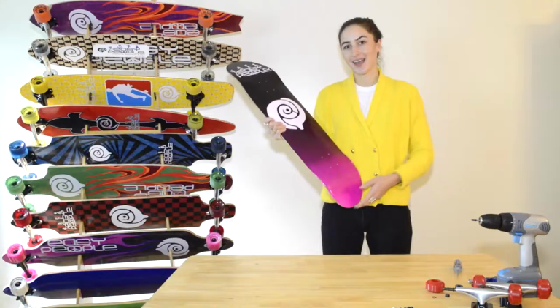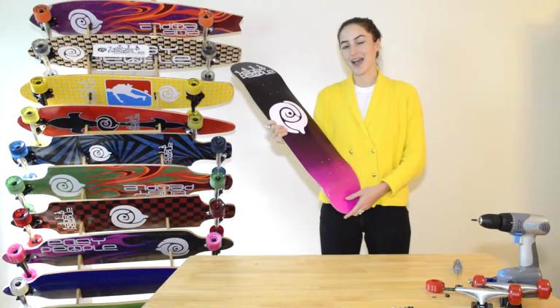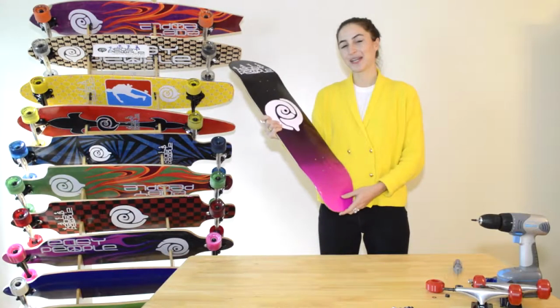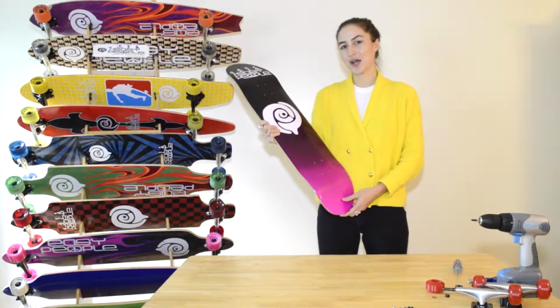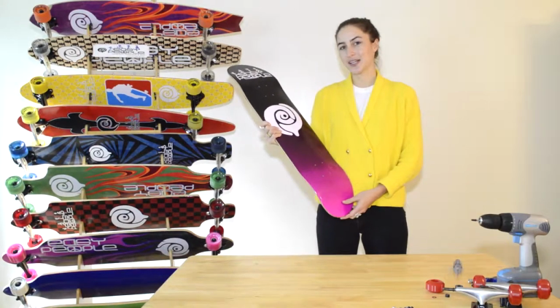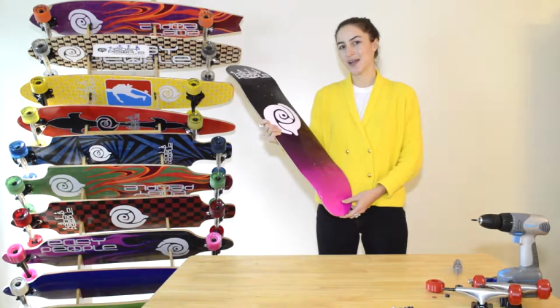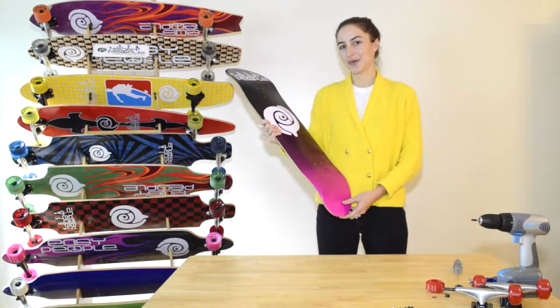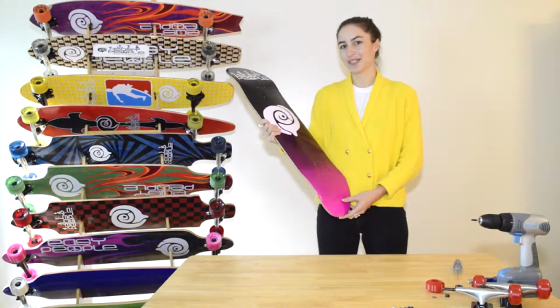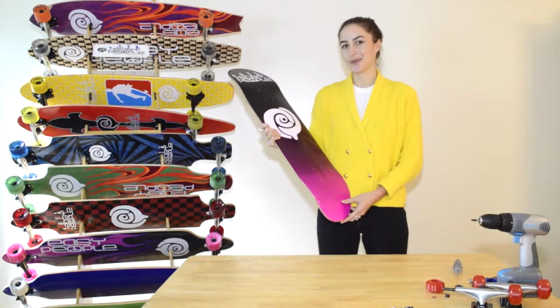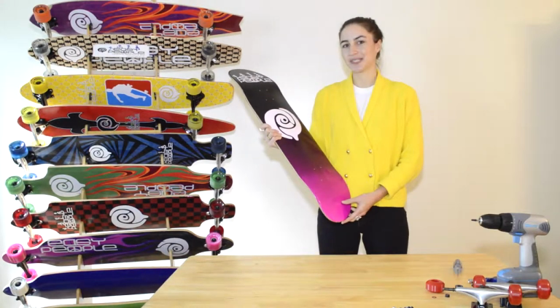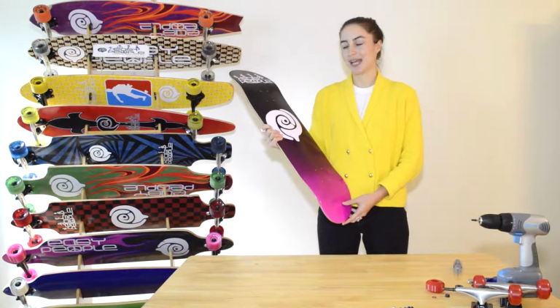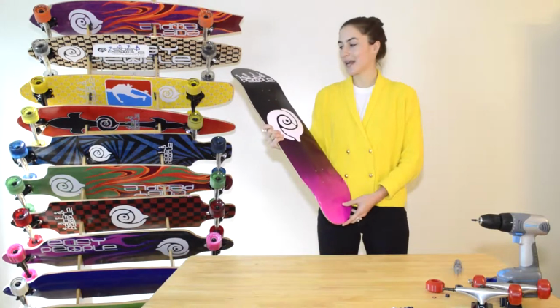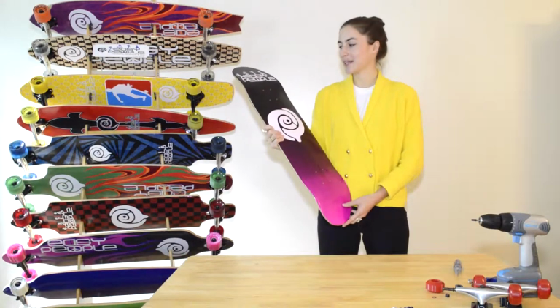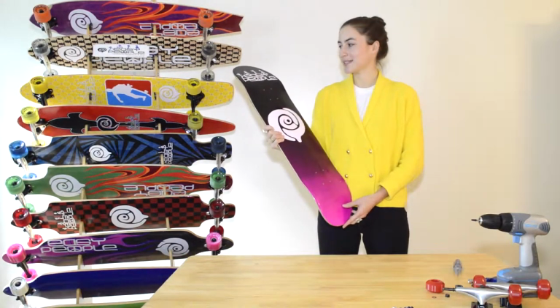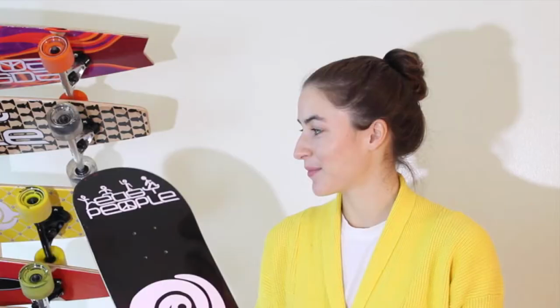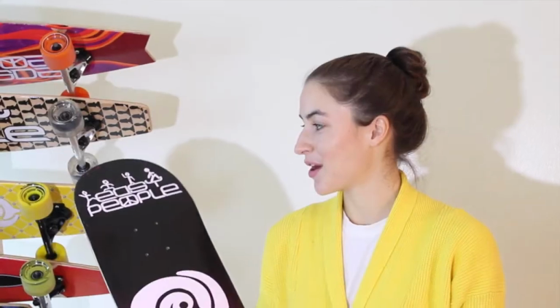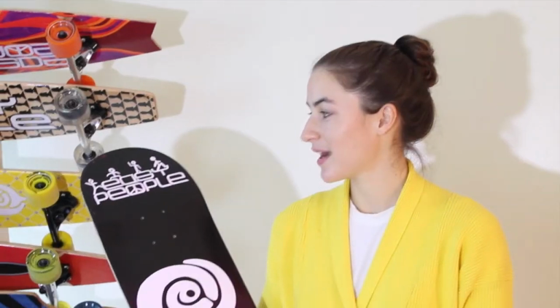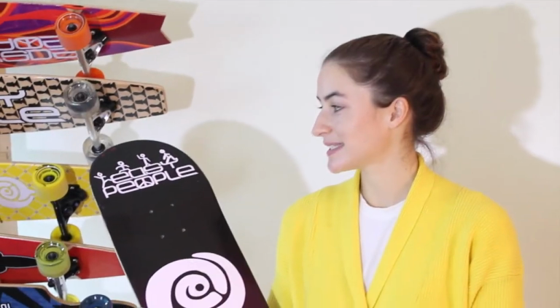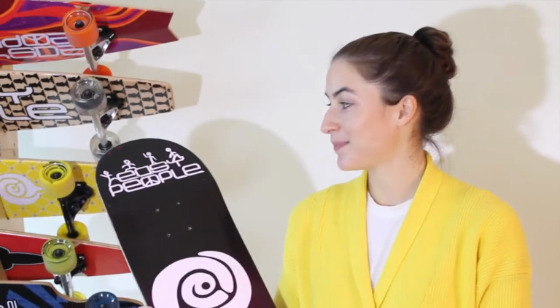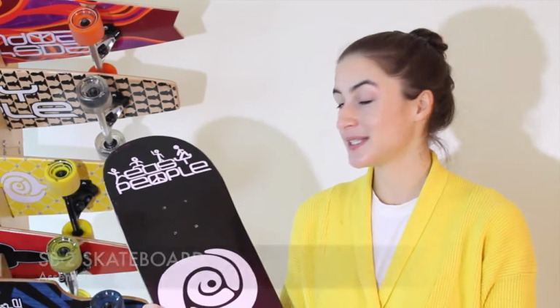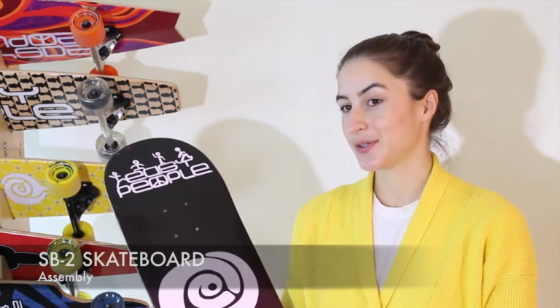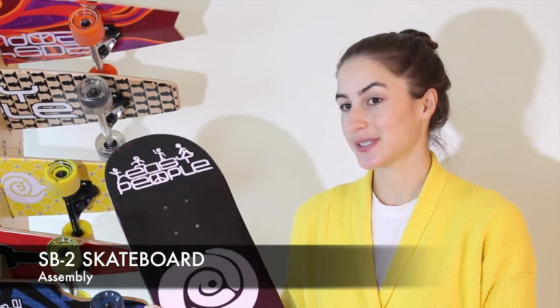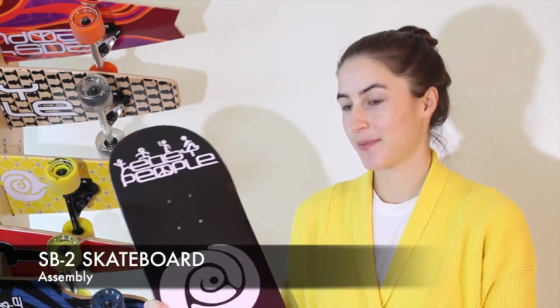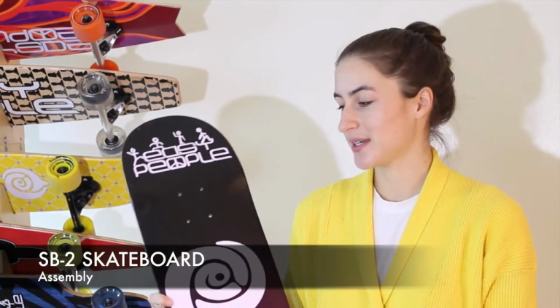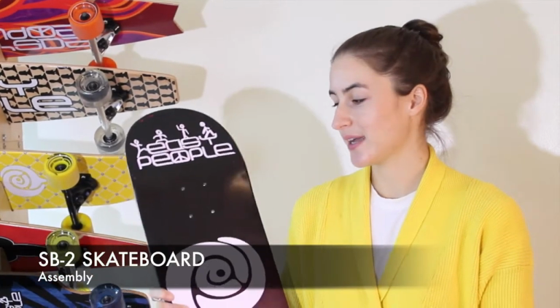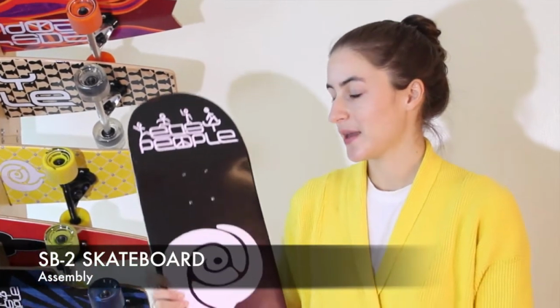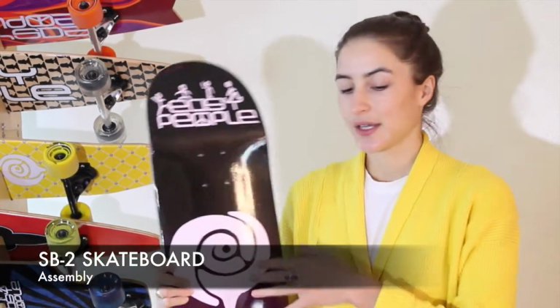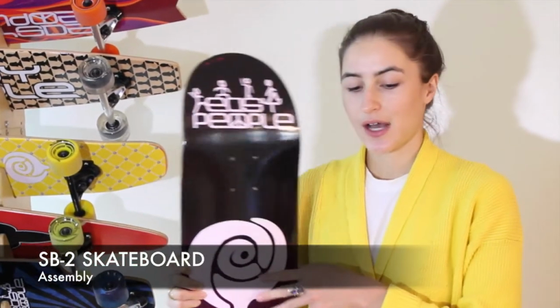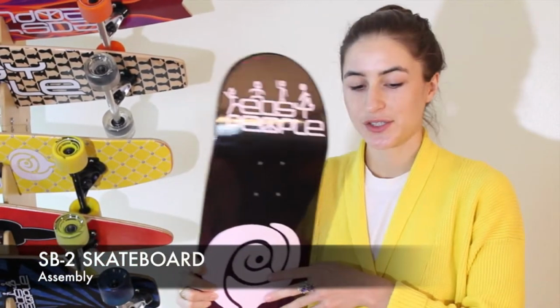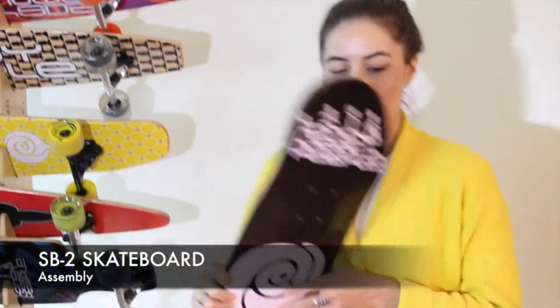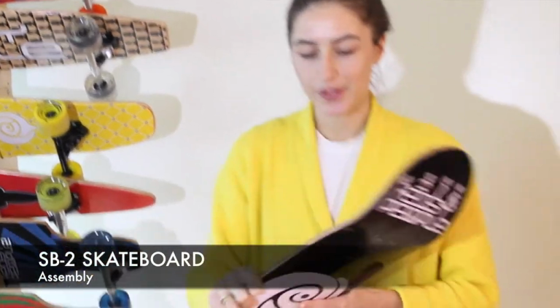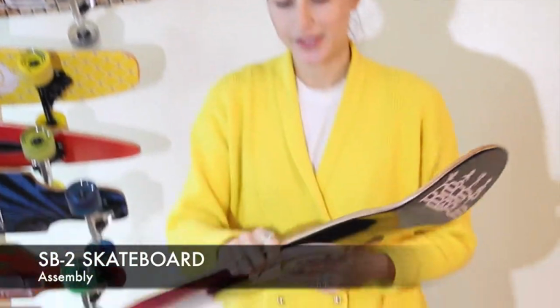Hi, my name is Anya. I'm here with Easy People today. I'm going to assemble our SB2 skateboard deck. I'll show you how we do it.